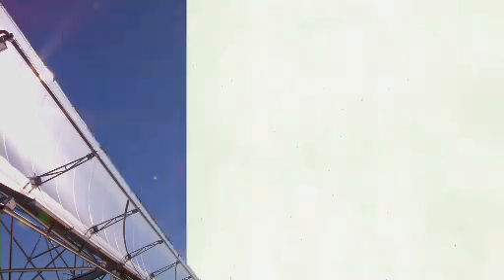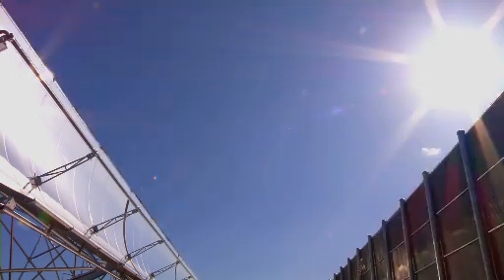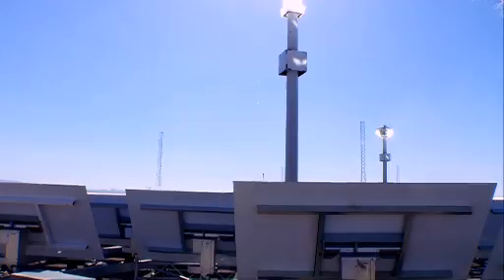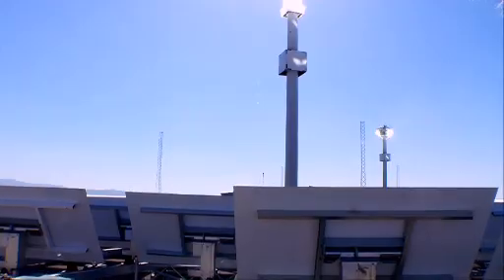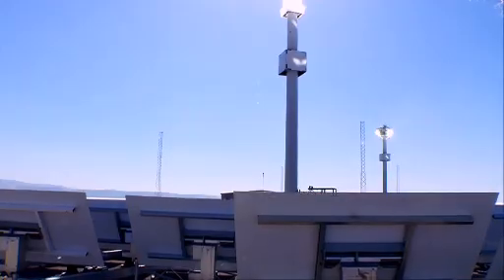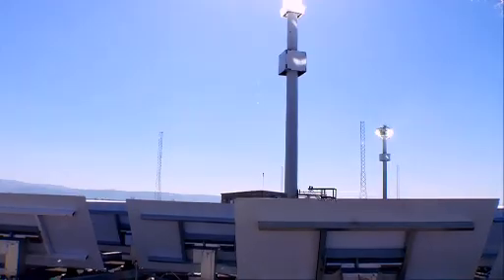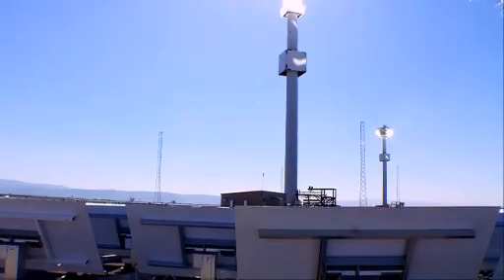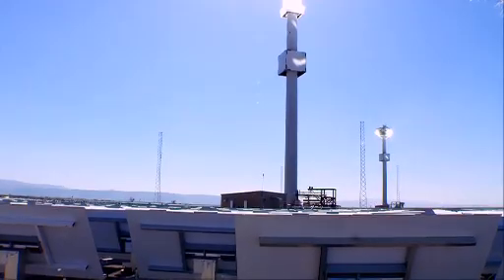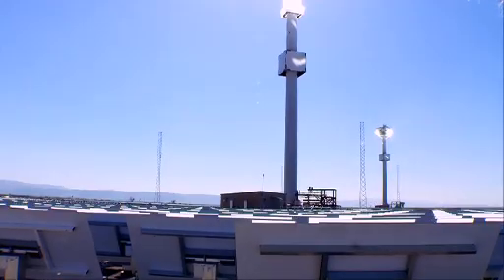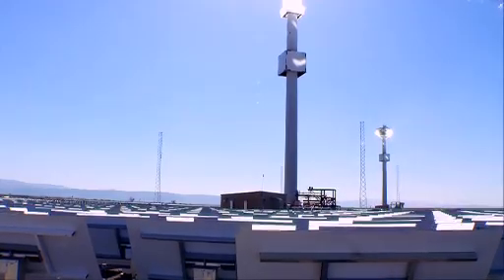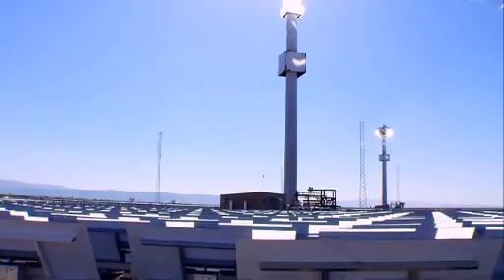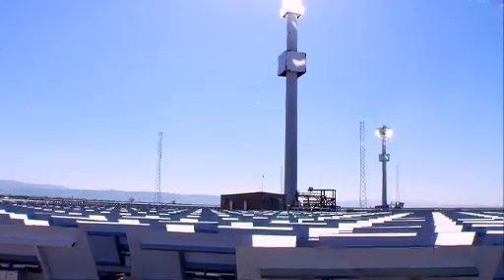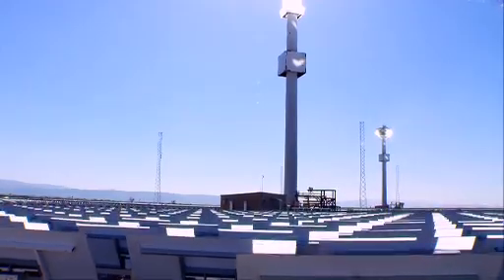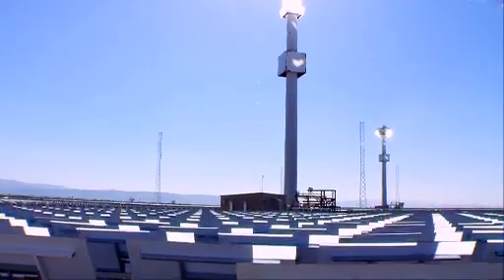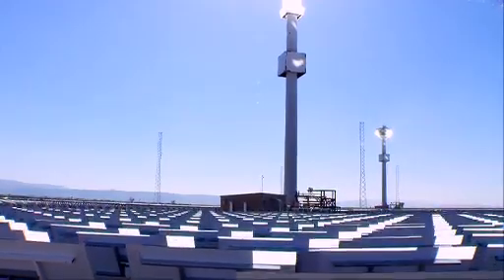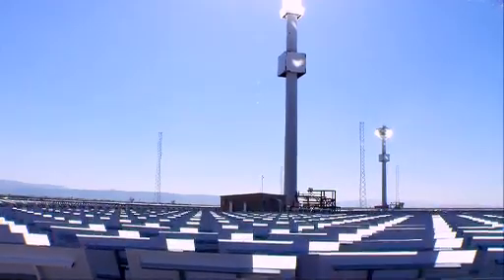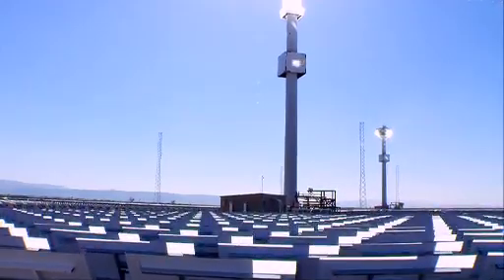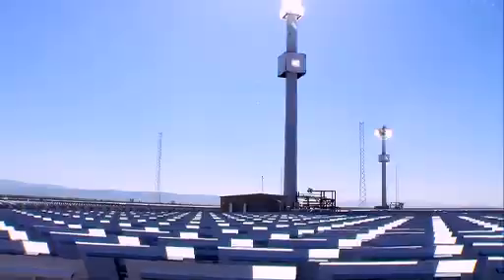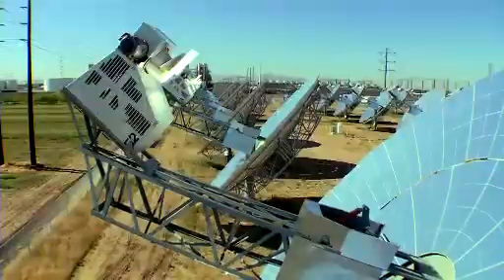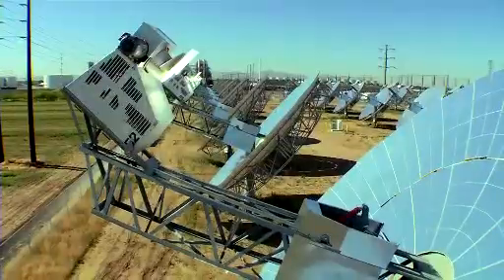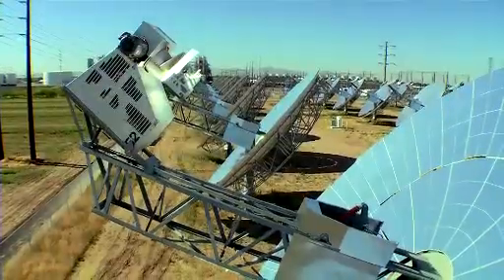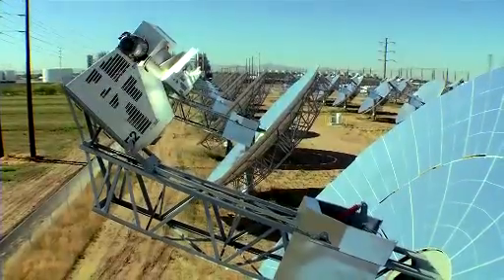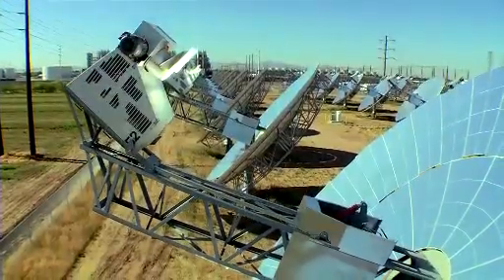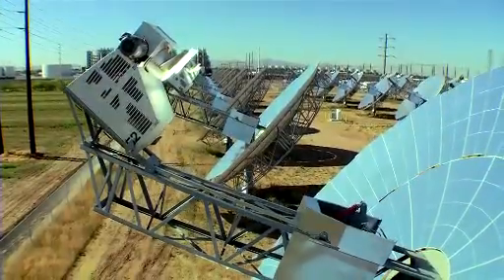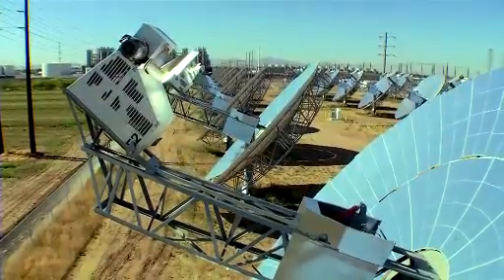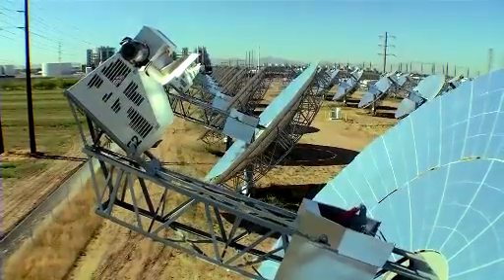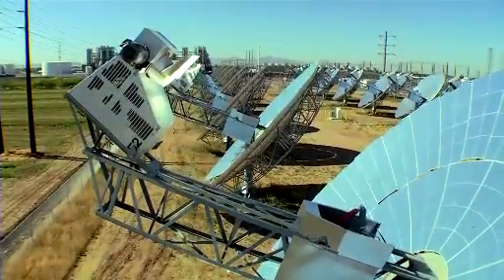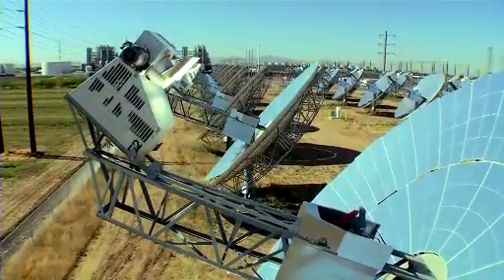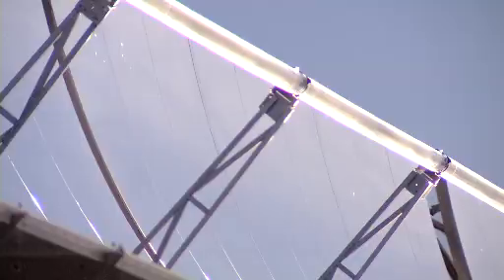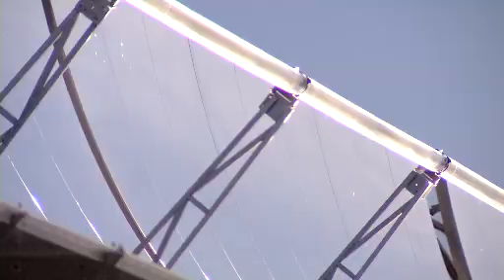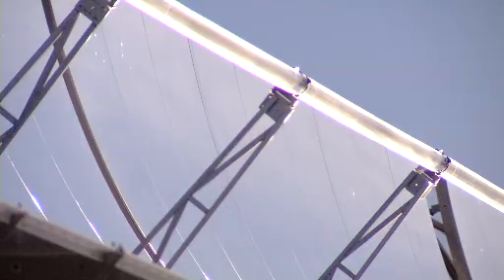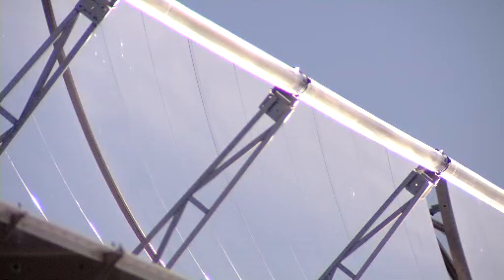There are many types of CSP technologies: towers, dishes, linear mirrors, and troughs.